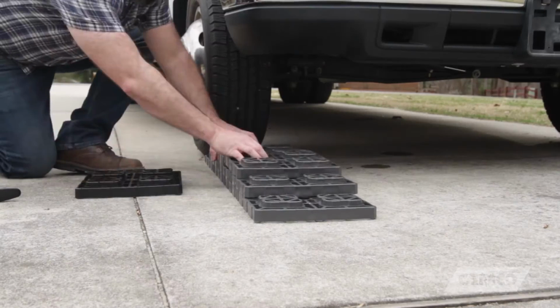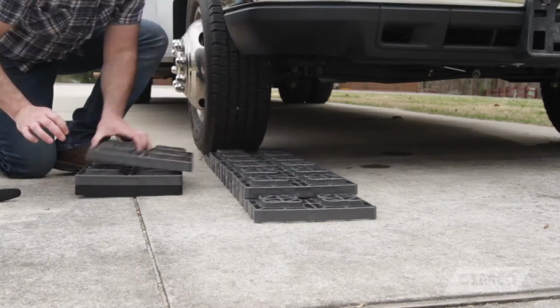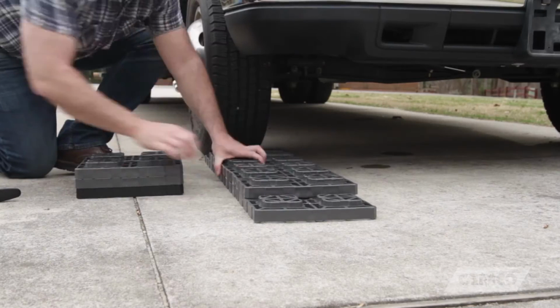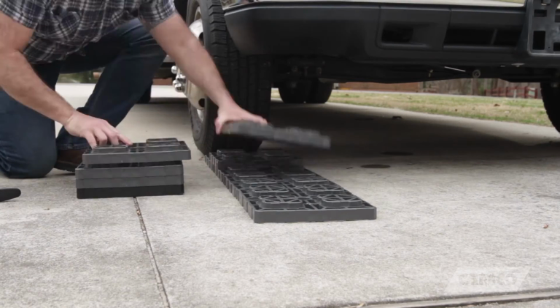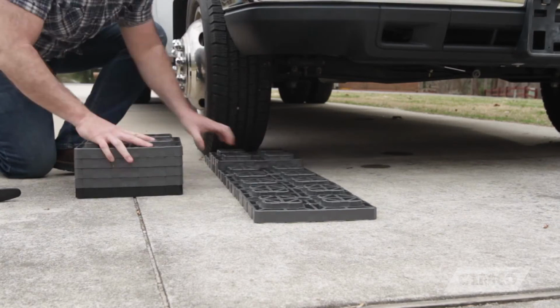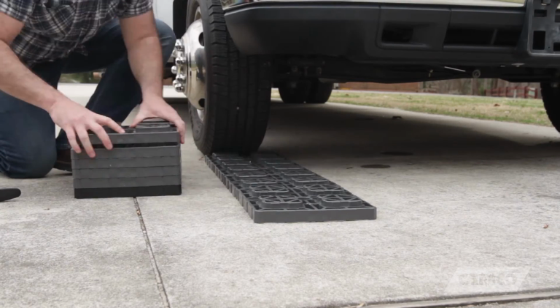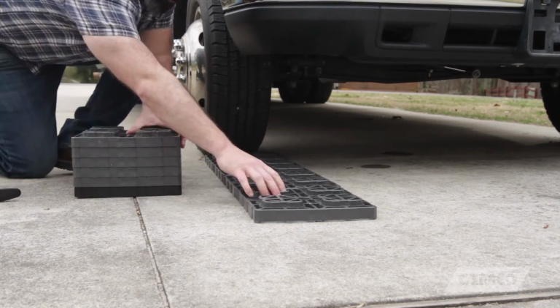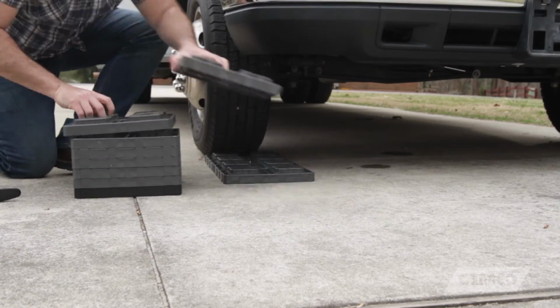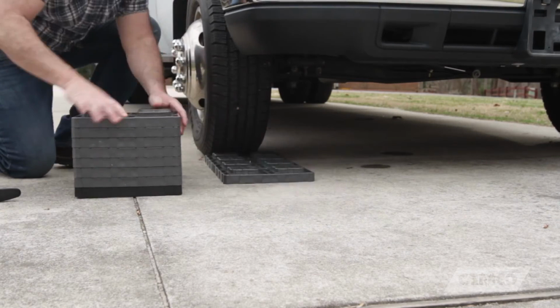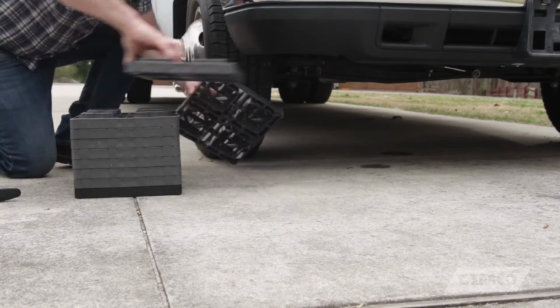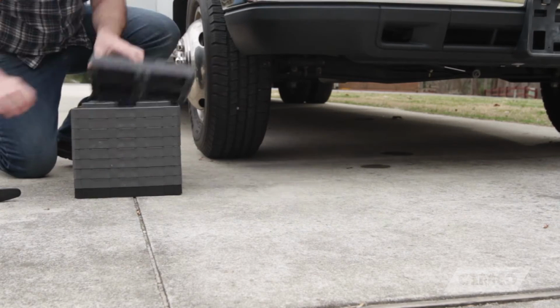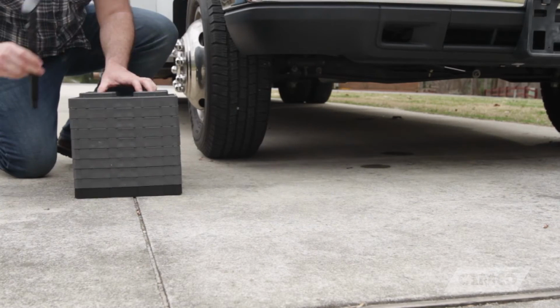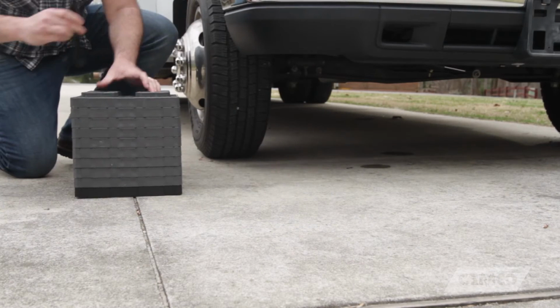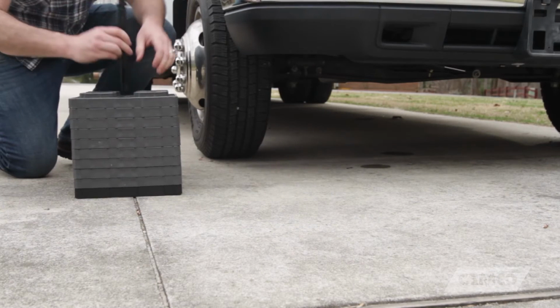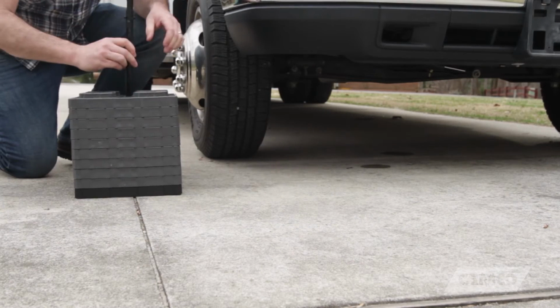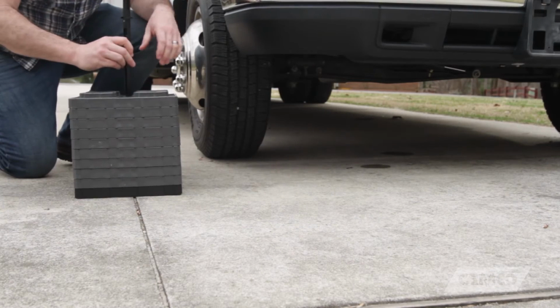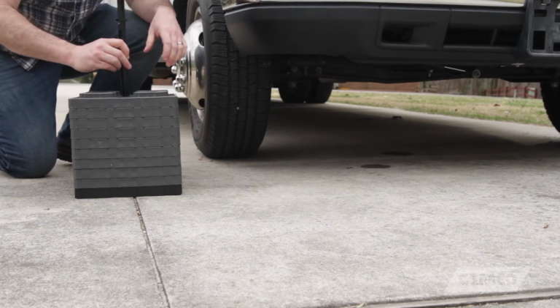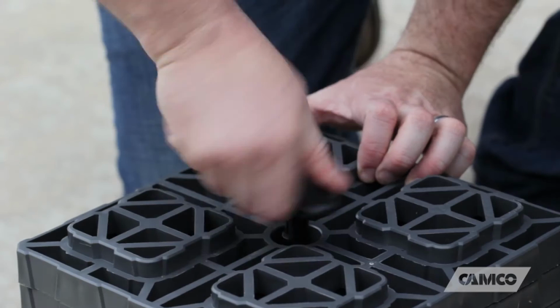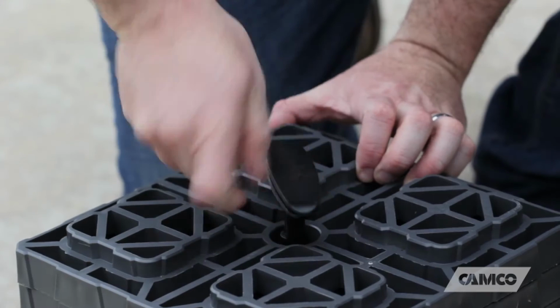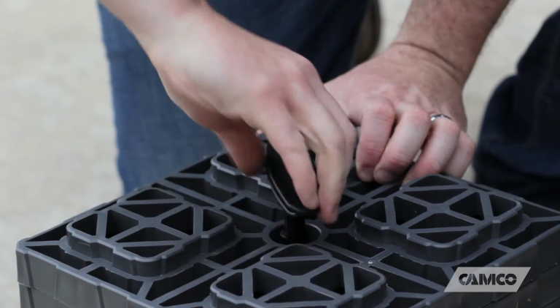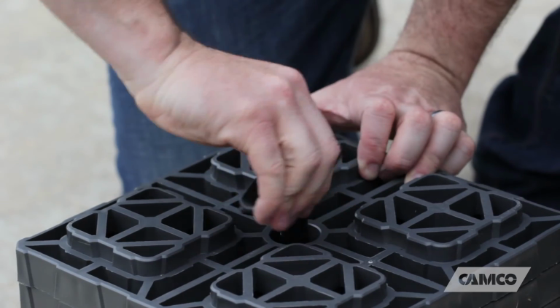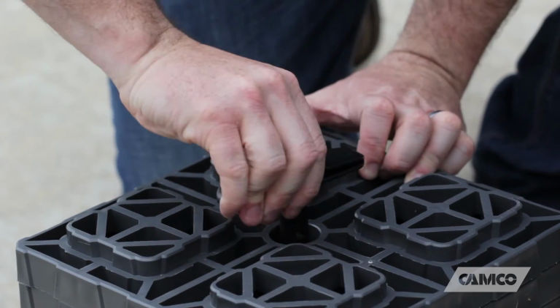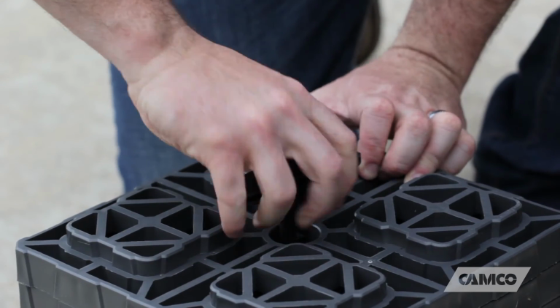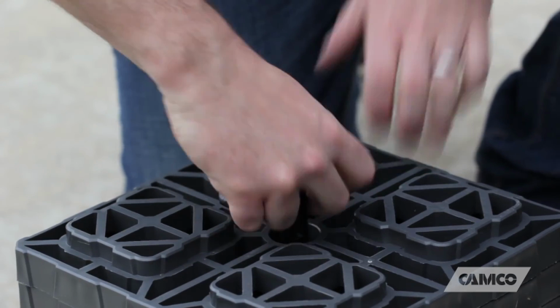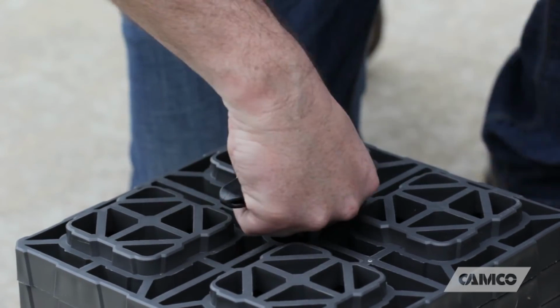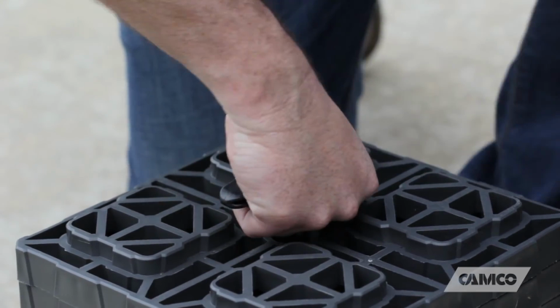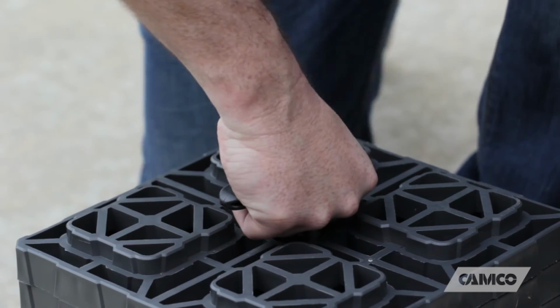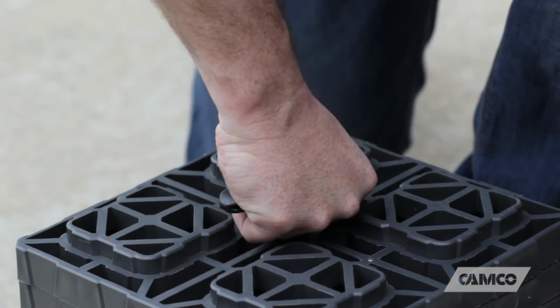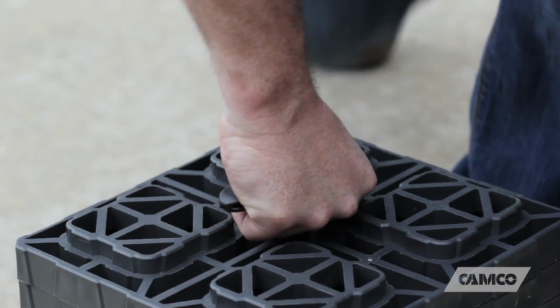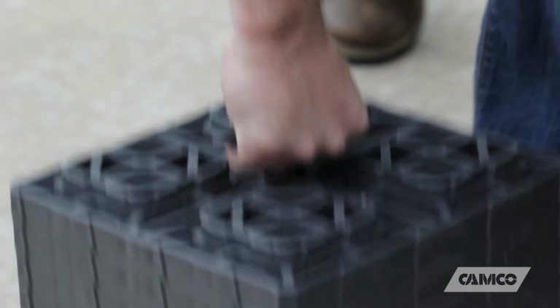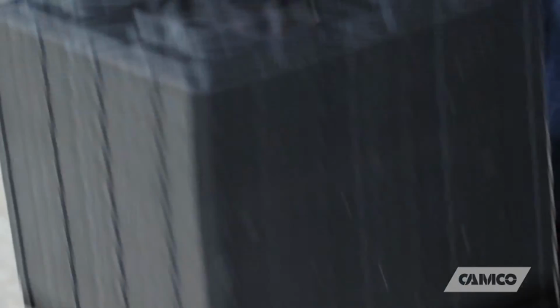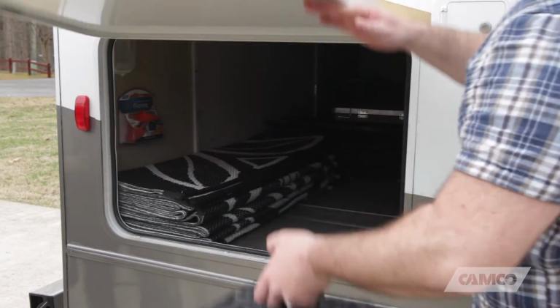When you're done, simply stack the blocks onto the base block, insert the Fasten Handle, screw it into the base, and you're ready to go.